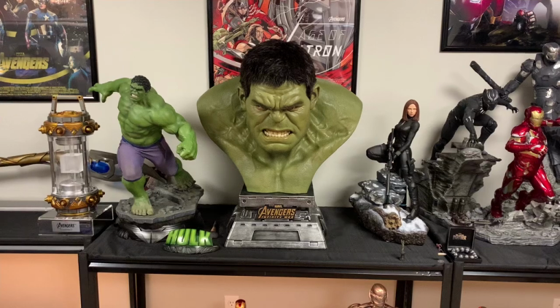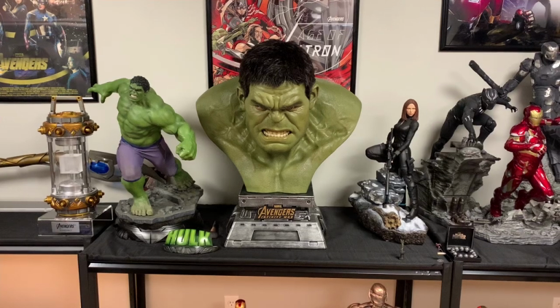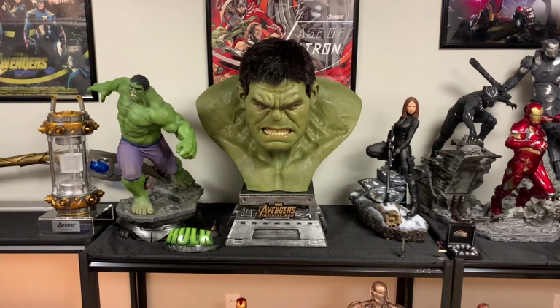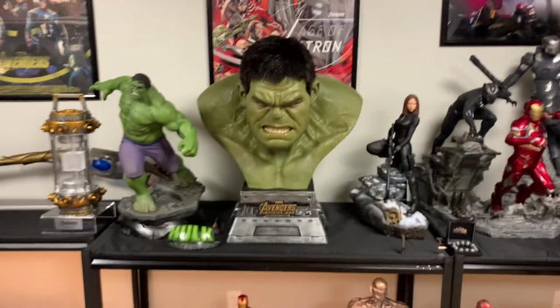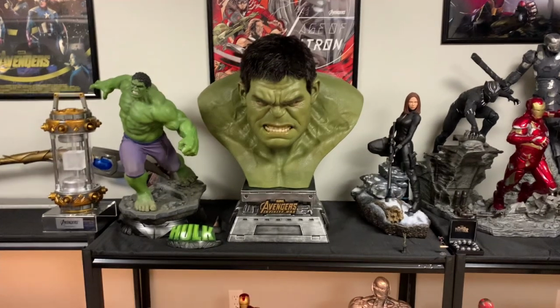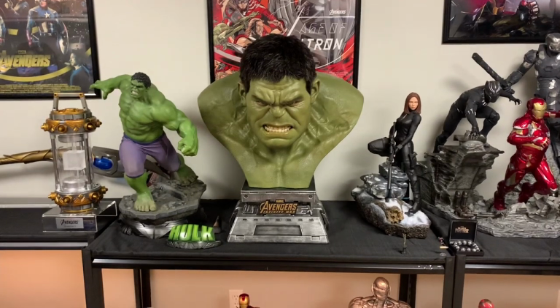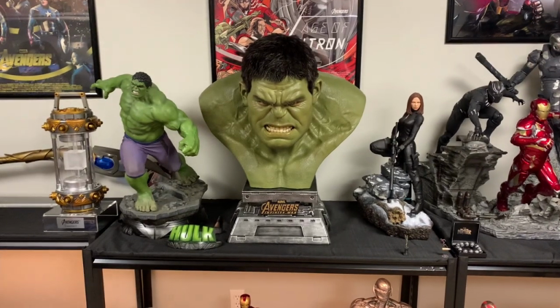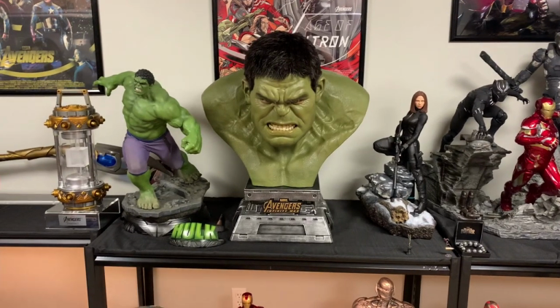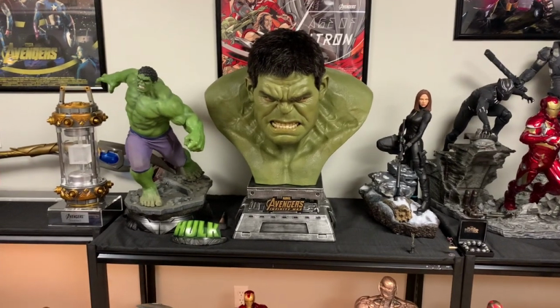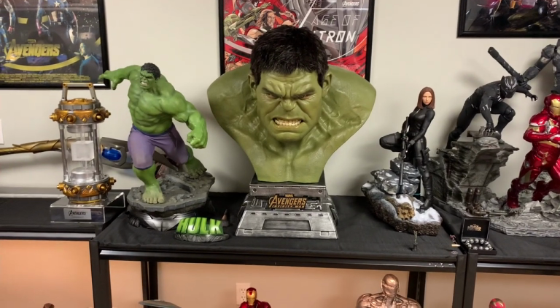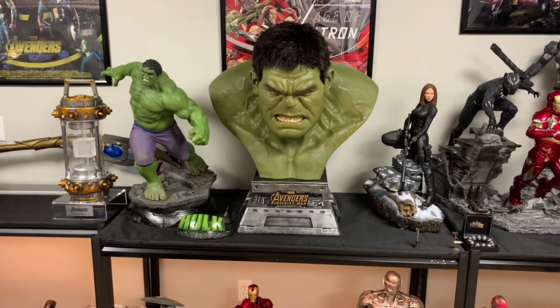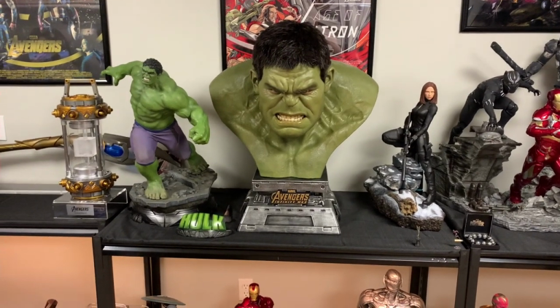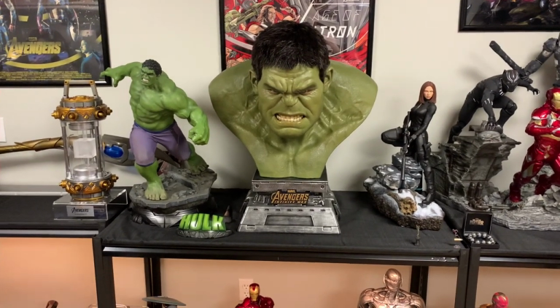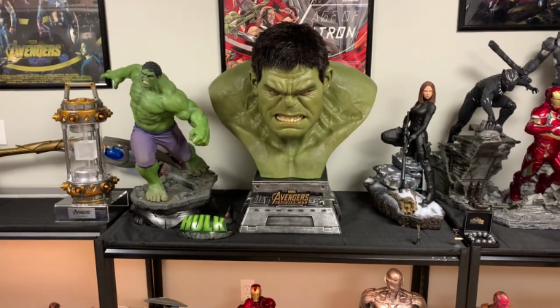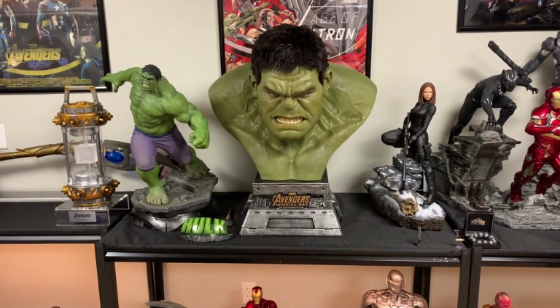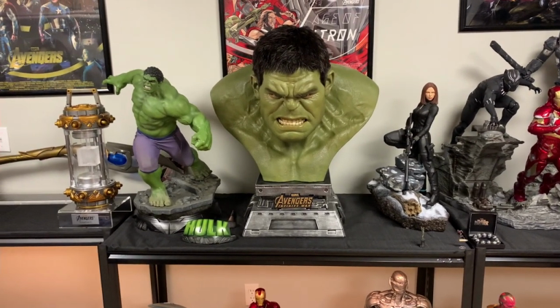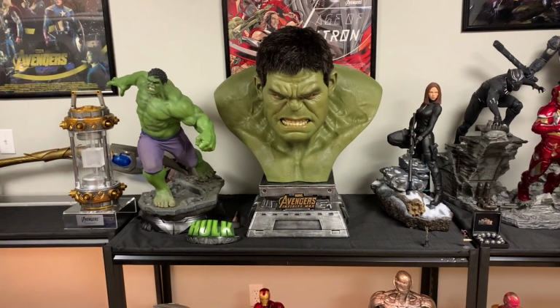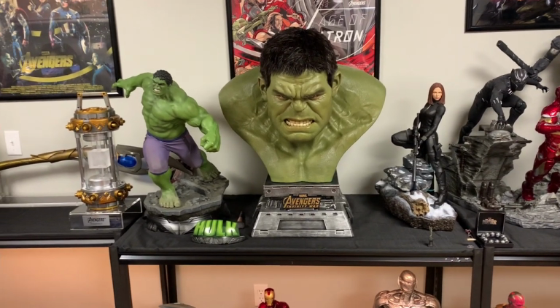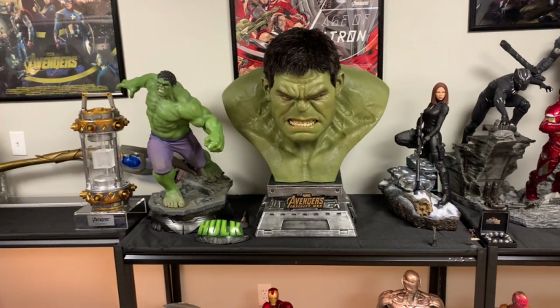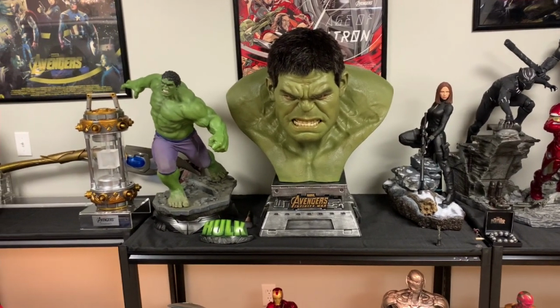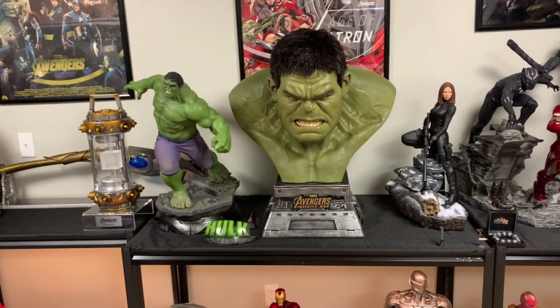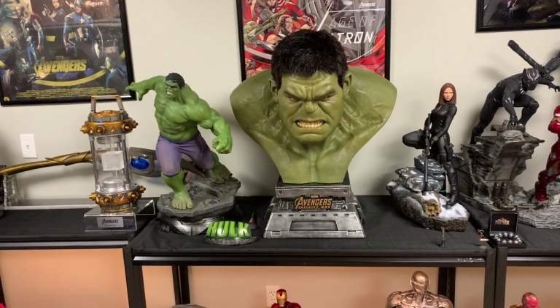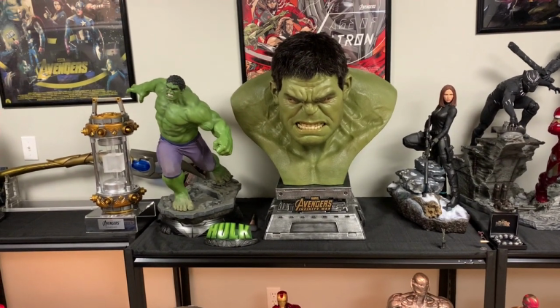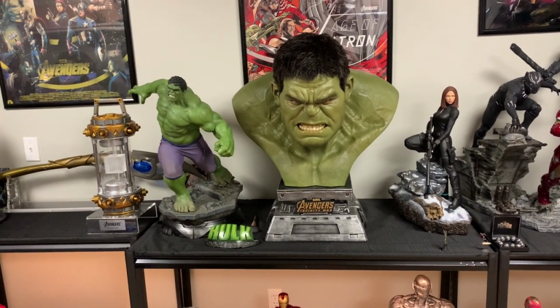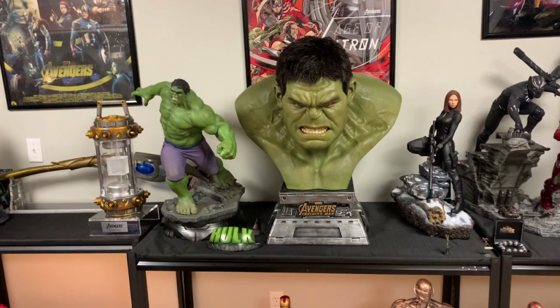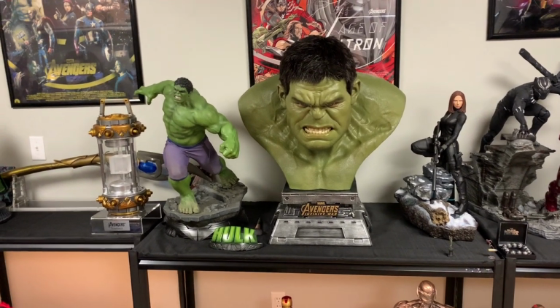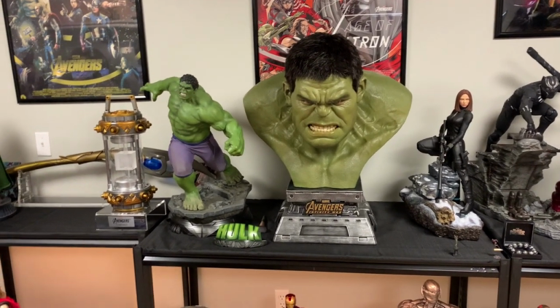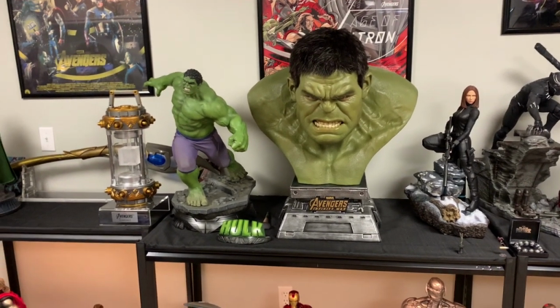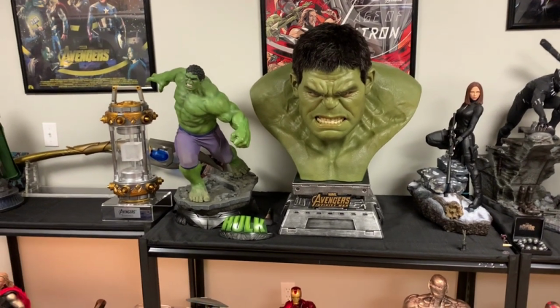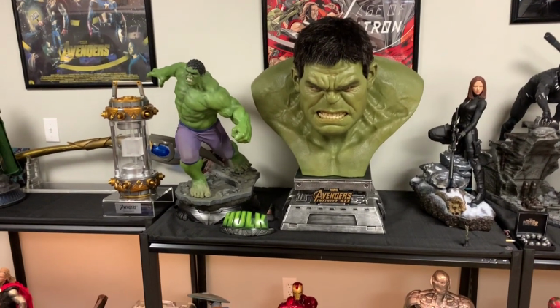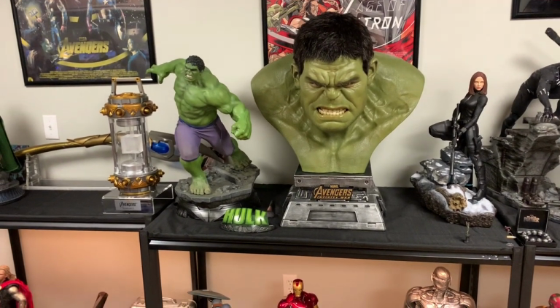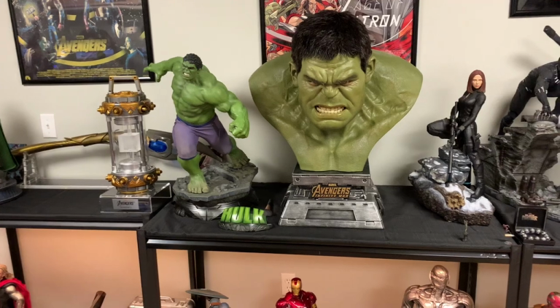What's going on YouTubers? Welcome to another video. Today we're going to be checking out the Queen Studios Hulk Bust.